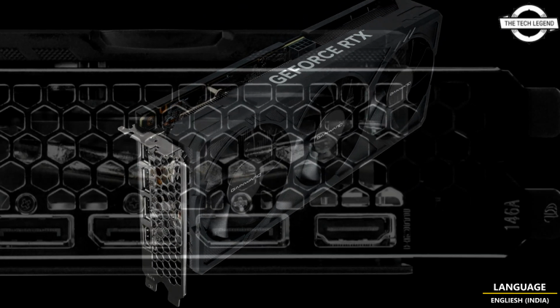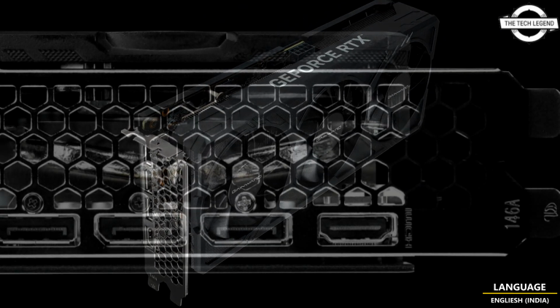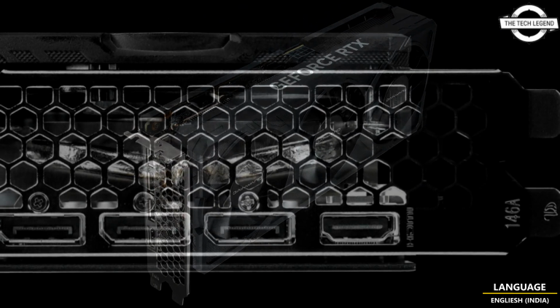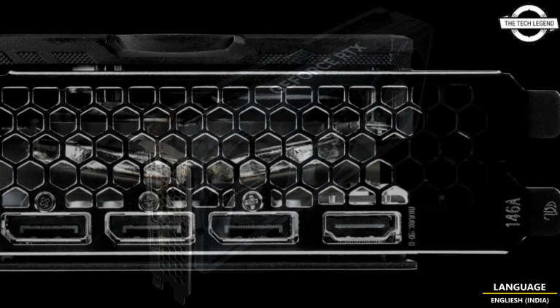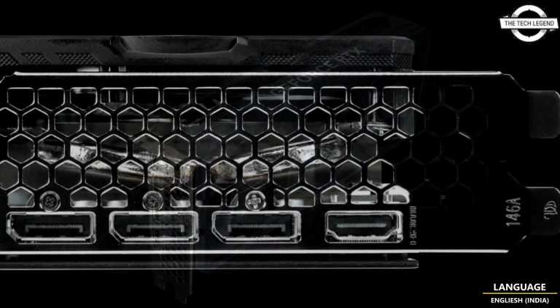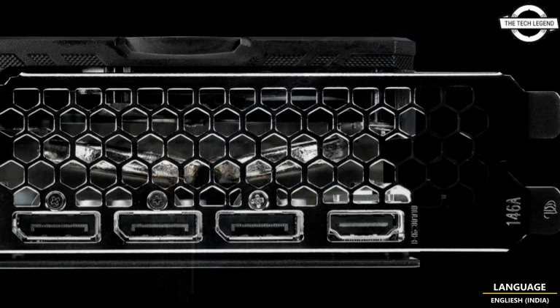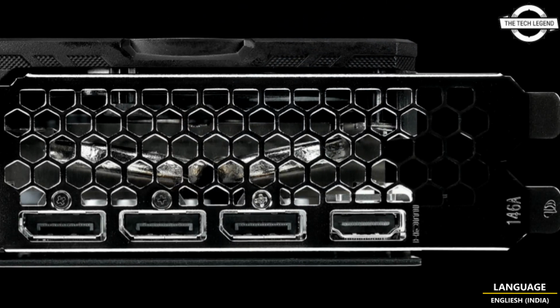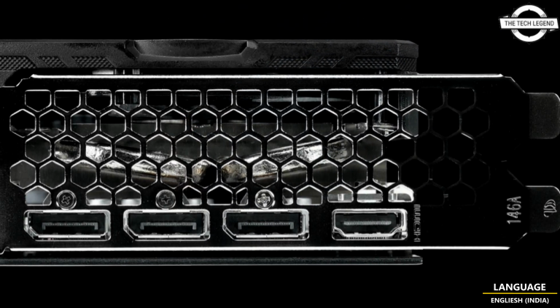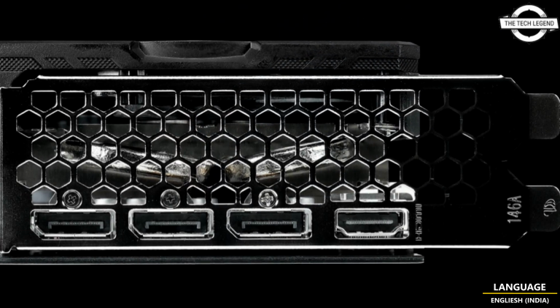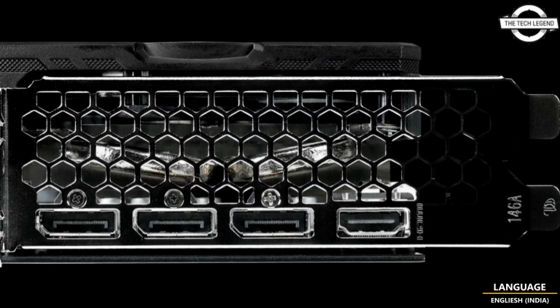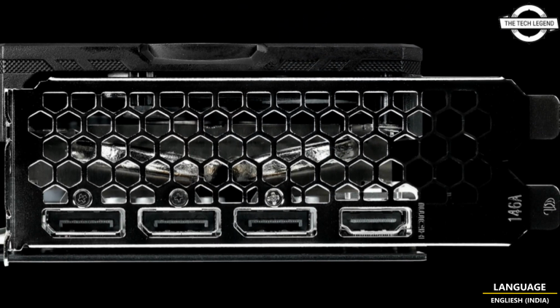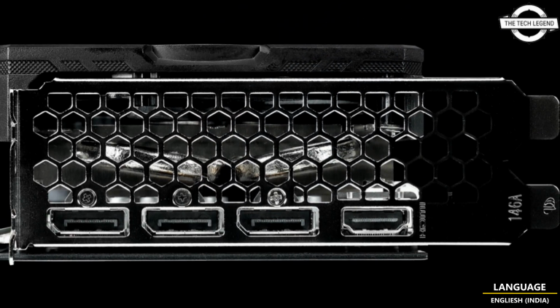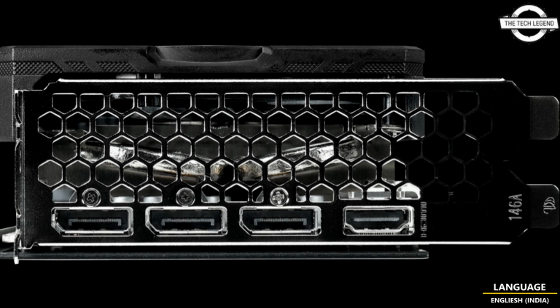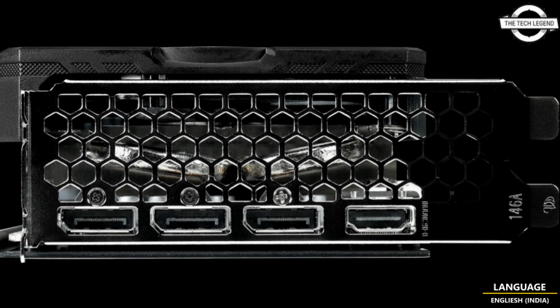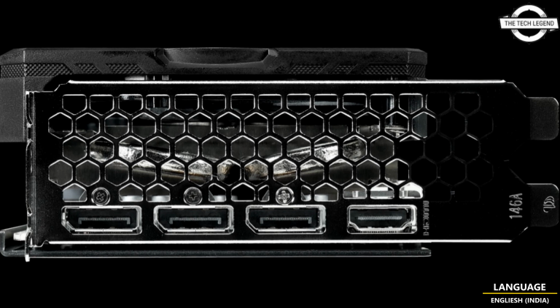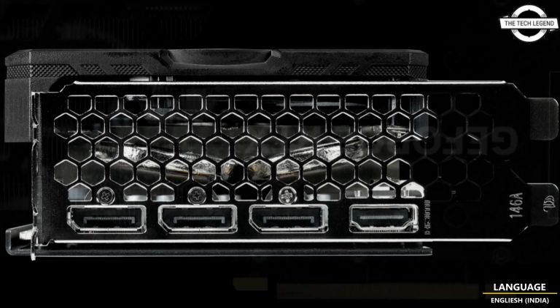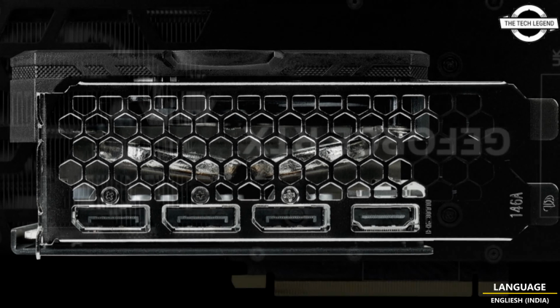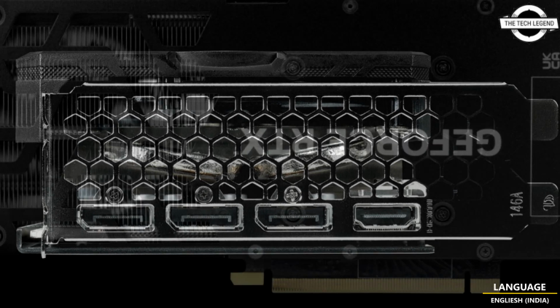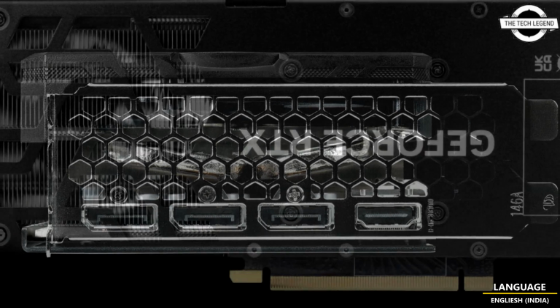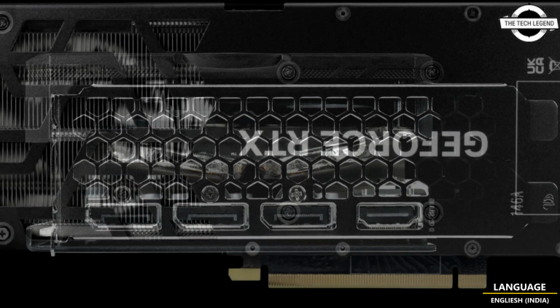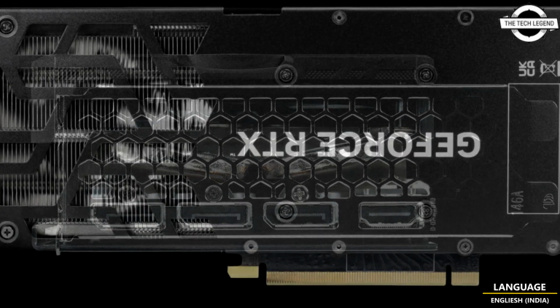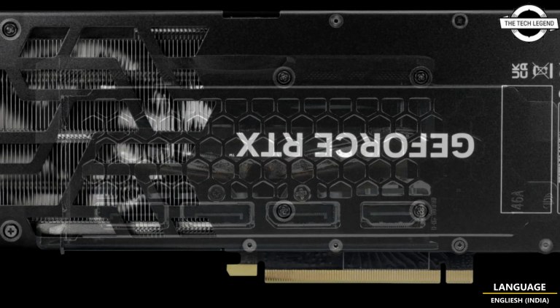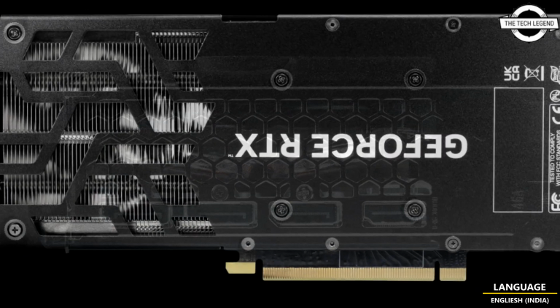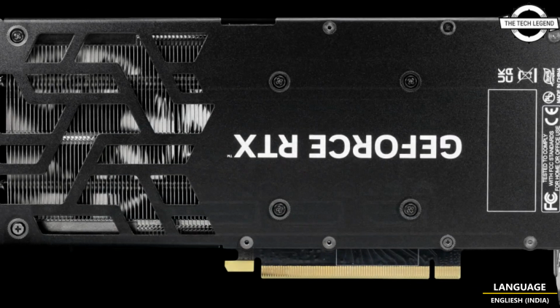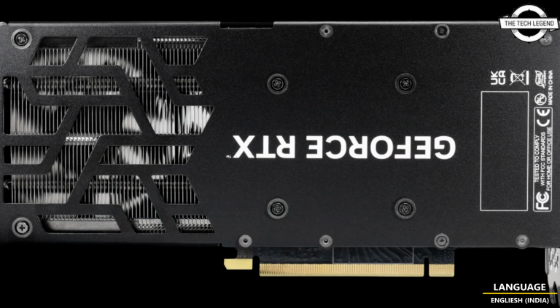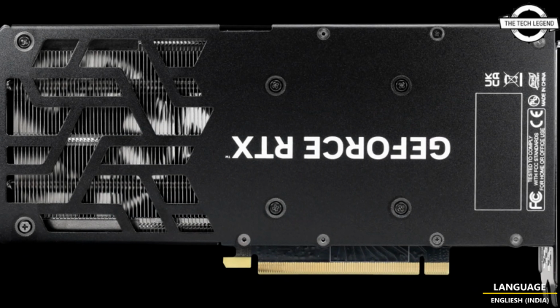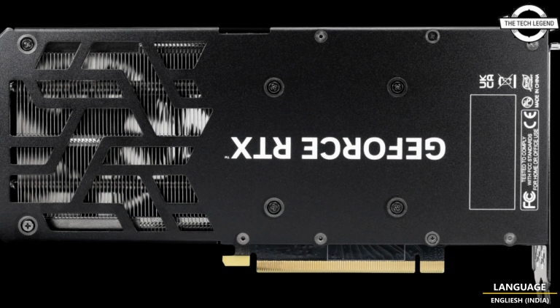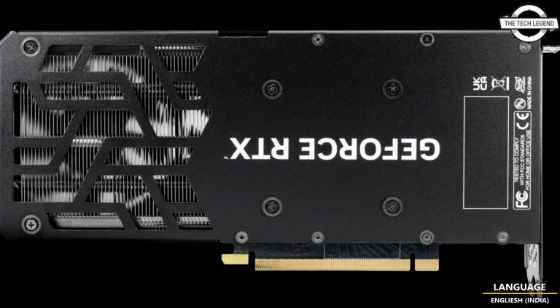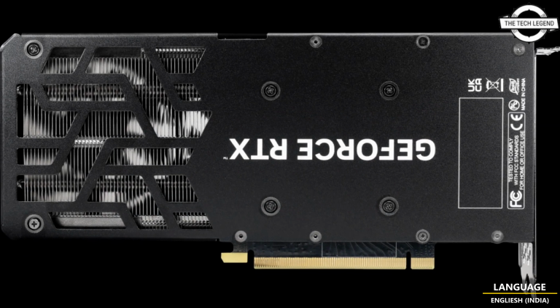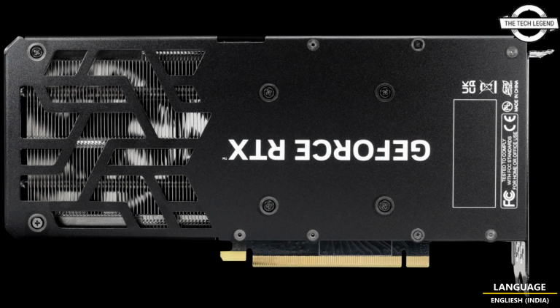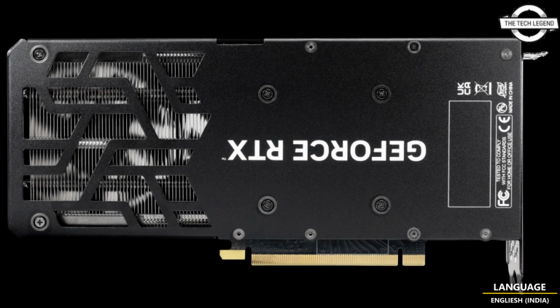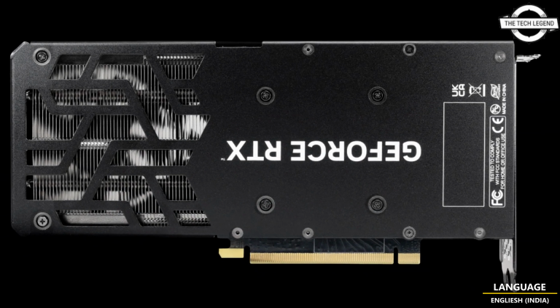Powered by new fourth-generation Tensor cores and optical flow acceleration on RTX 40 series, DLSS 3 uses AI to create additional high-quality frames.